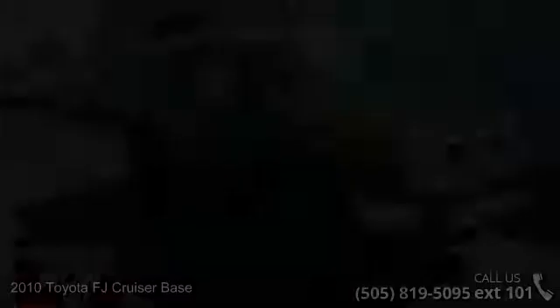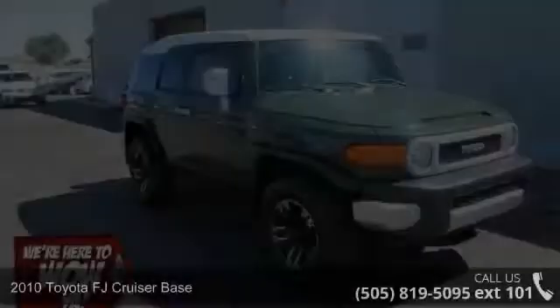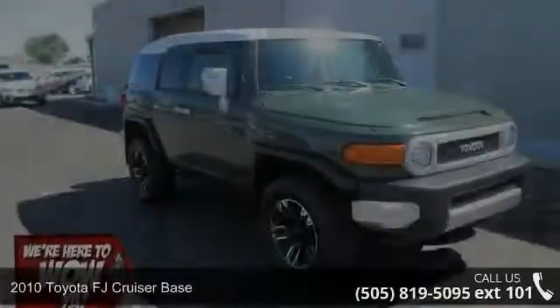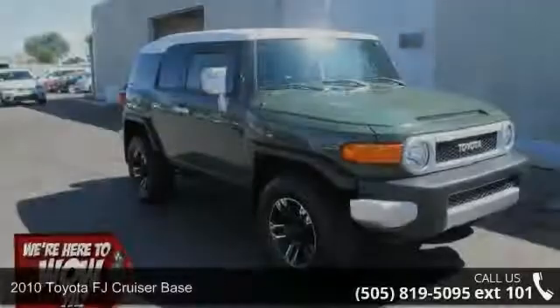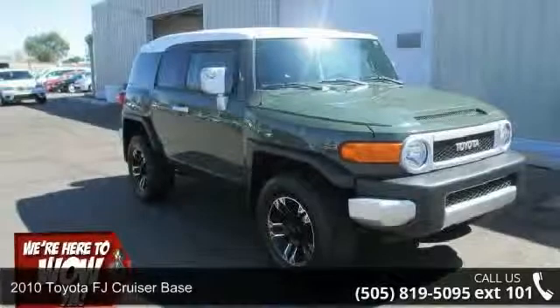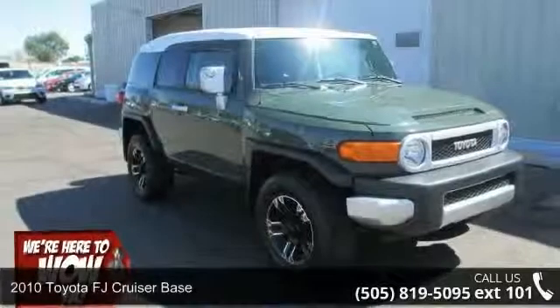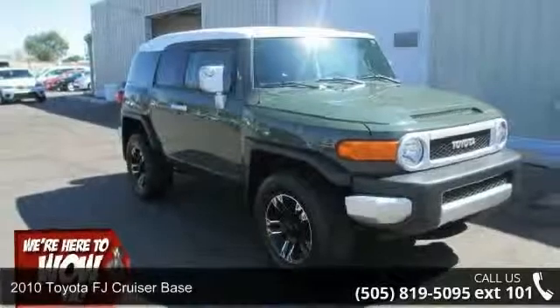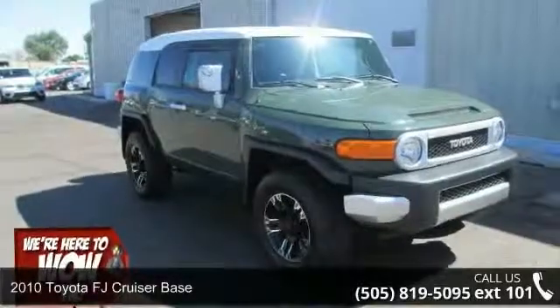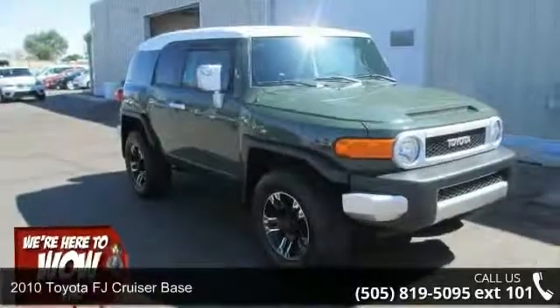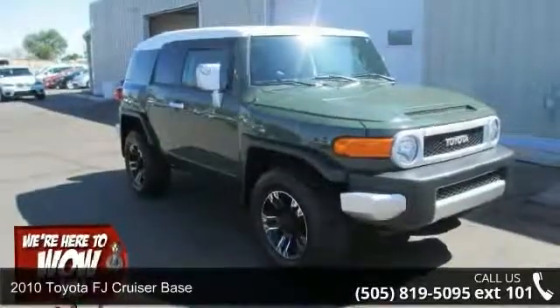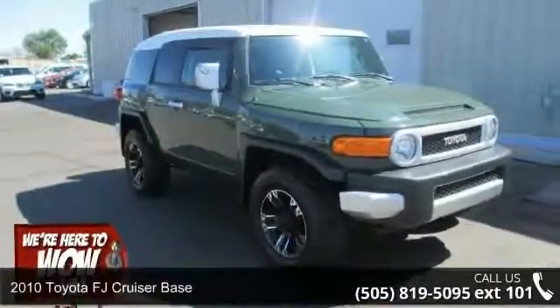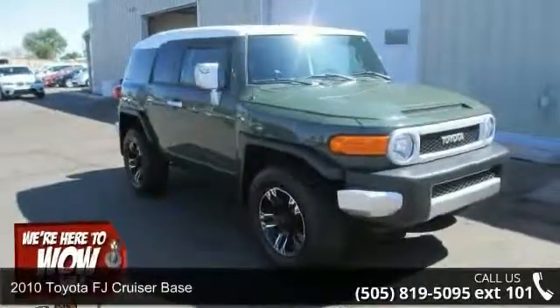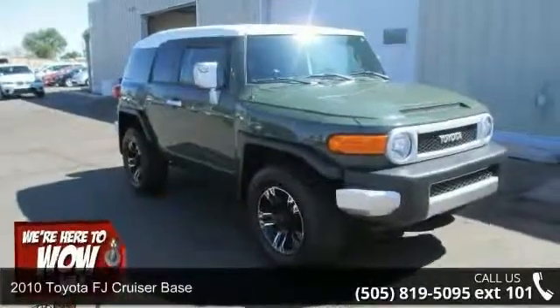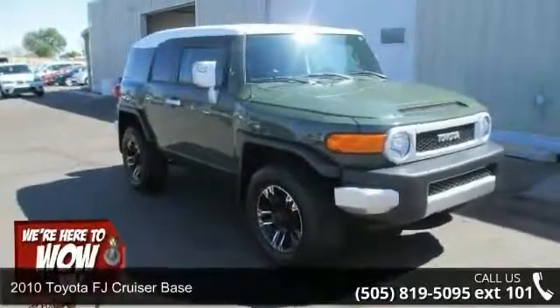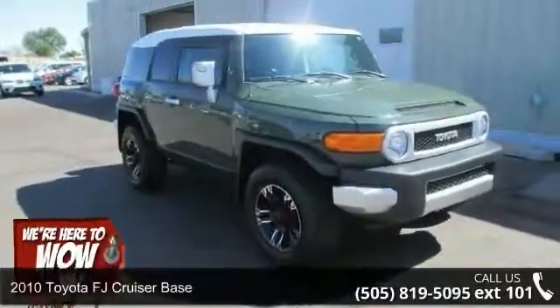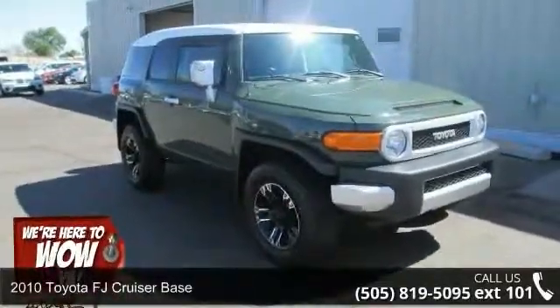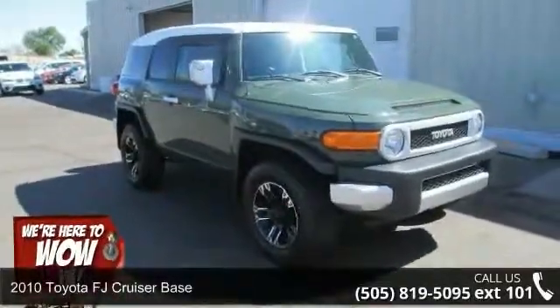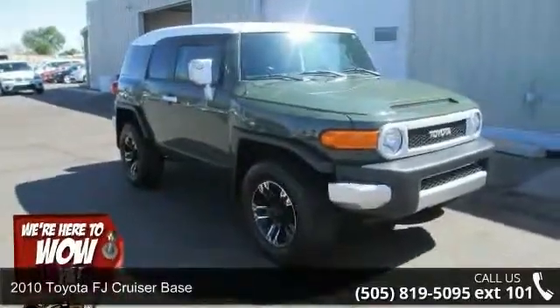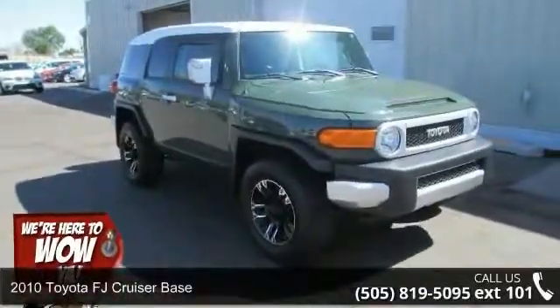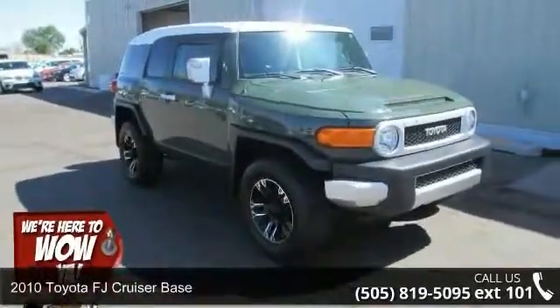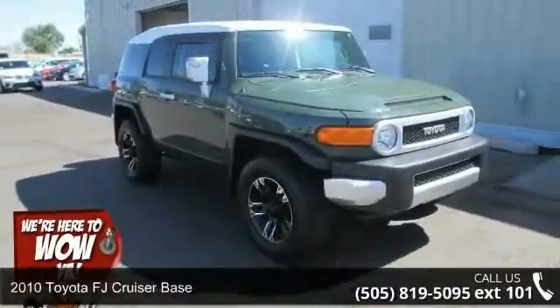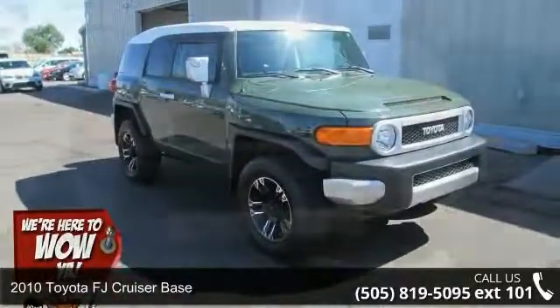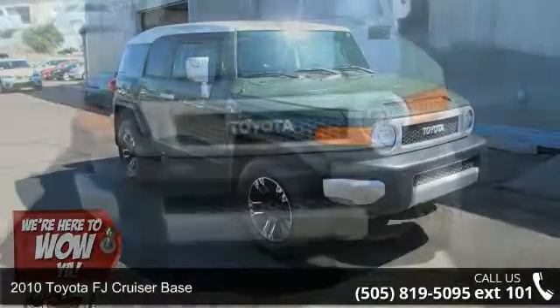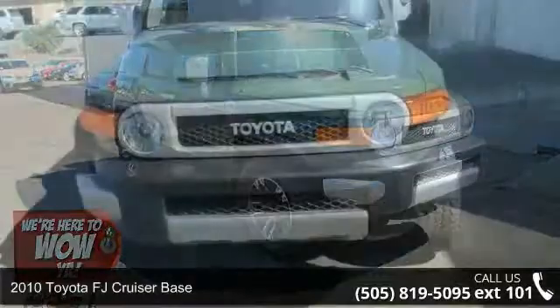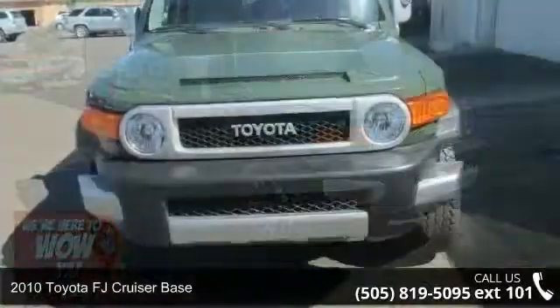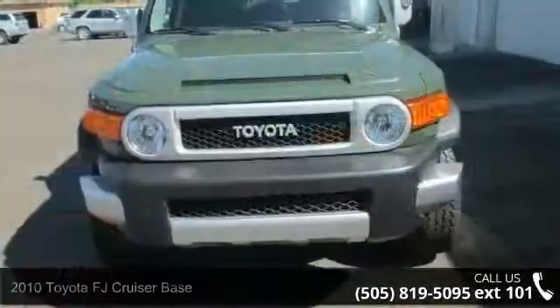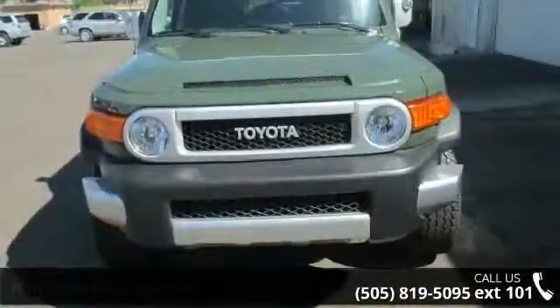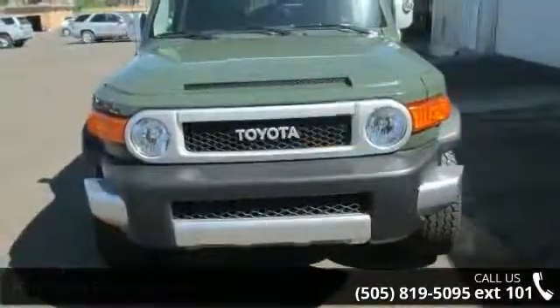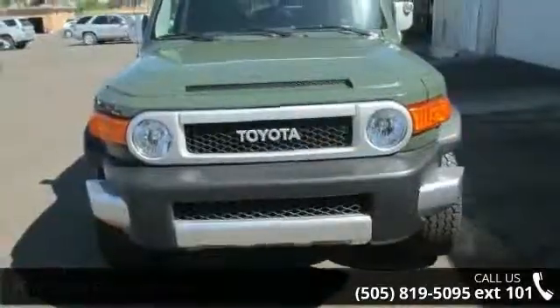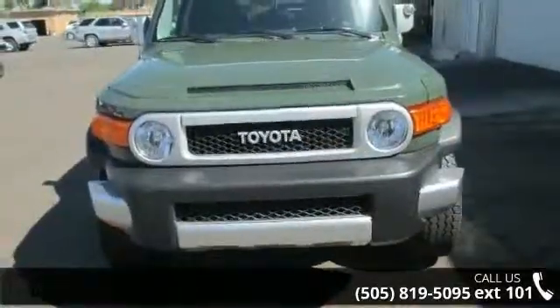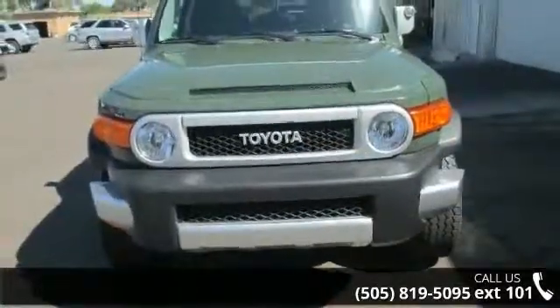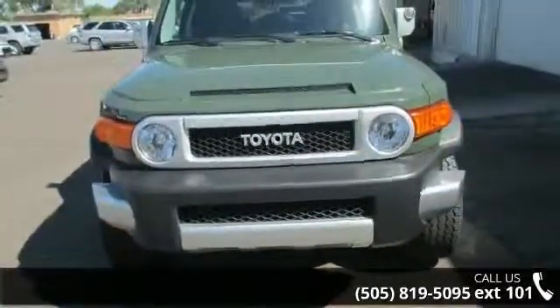Check out this 2010 Toyota FJ Cruiser Base. If you are looking for a first-rate auto, this one could be yours today.